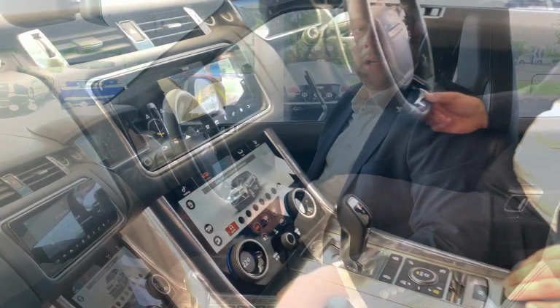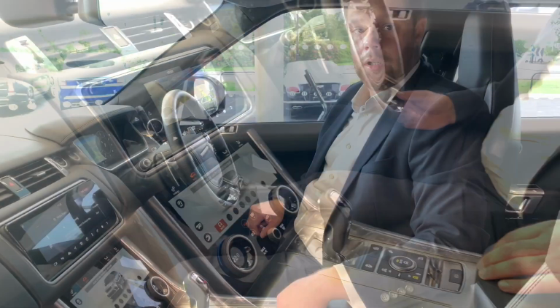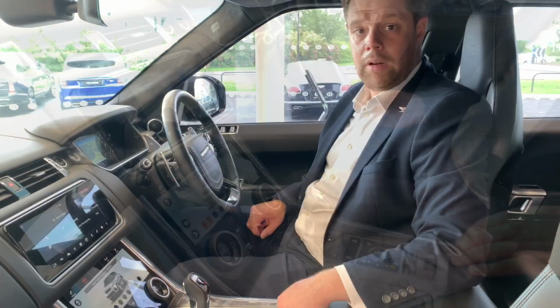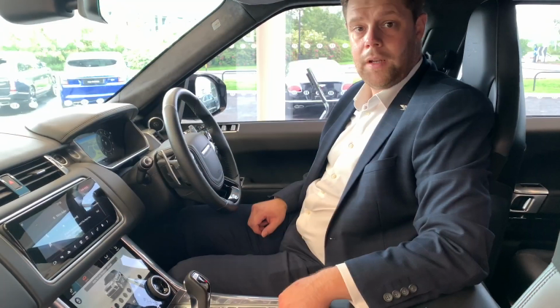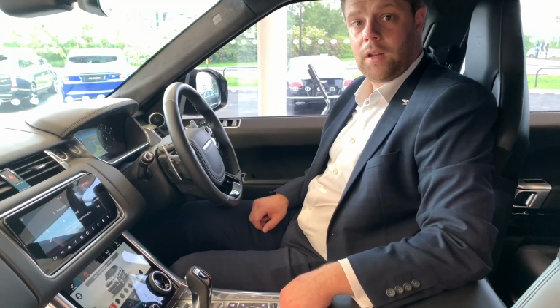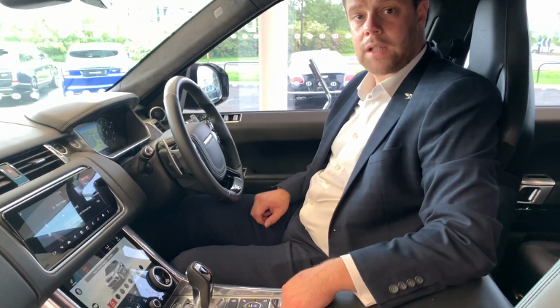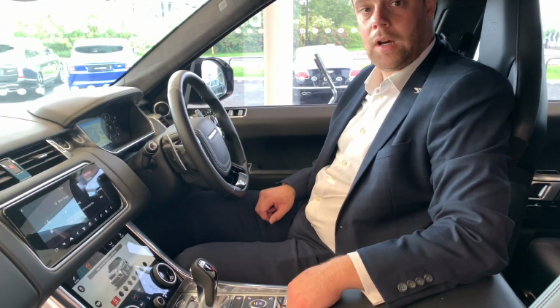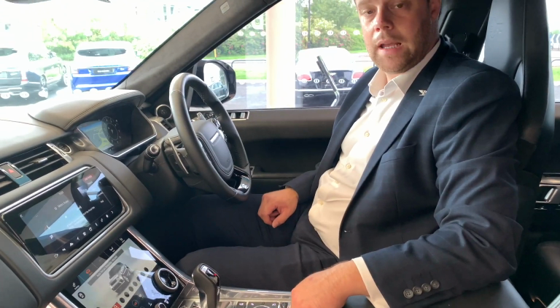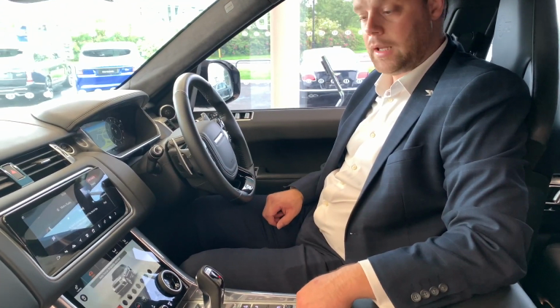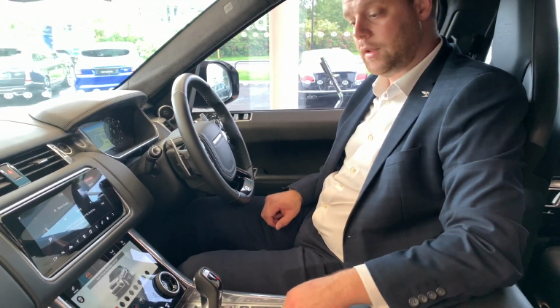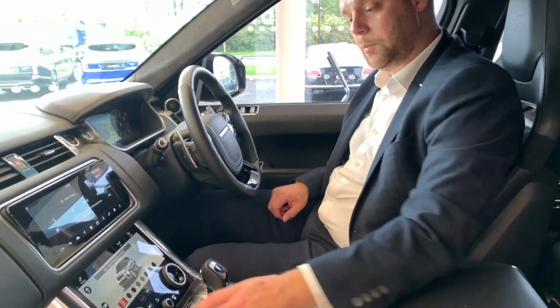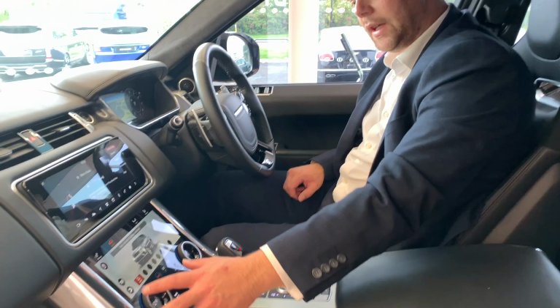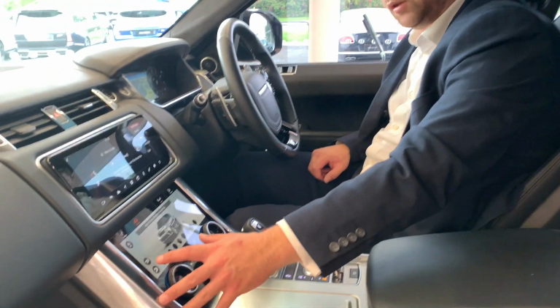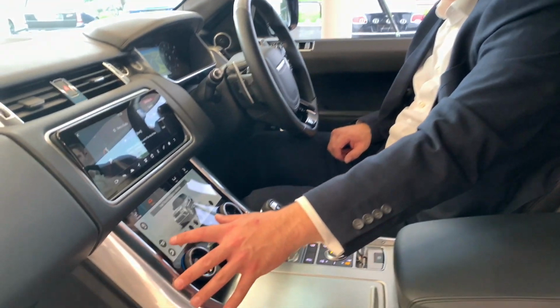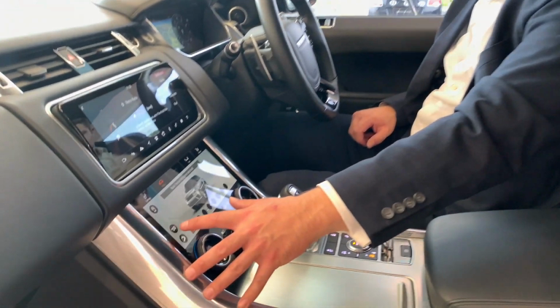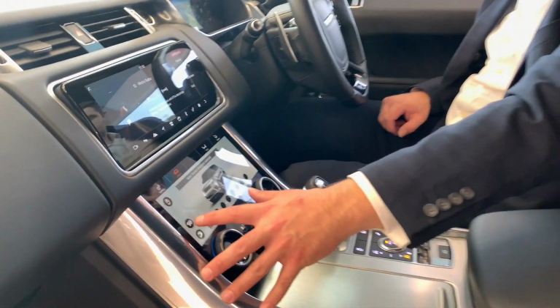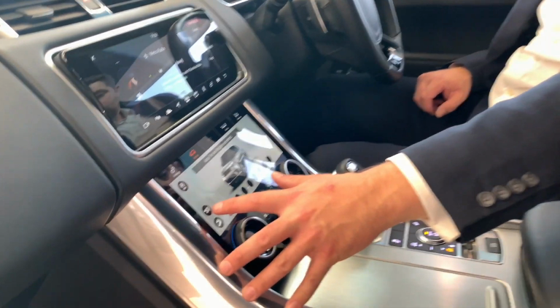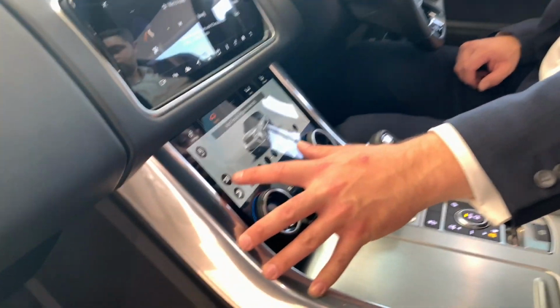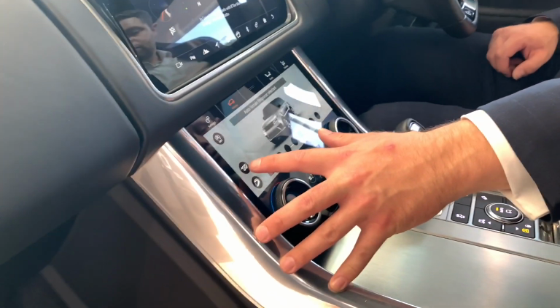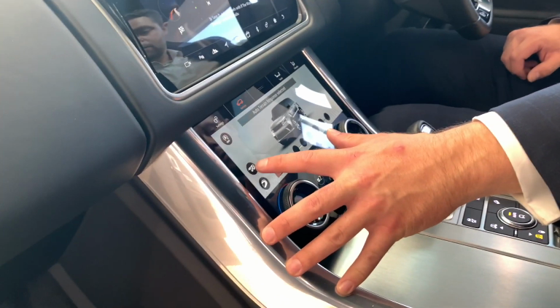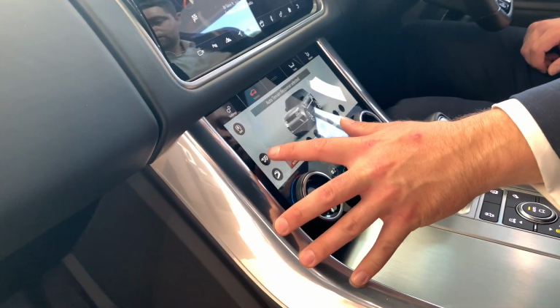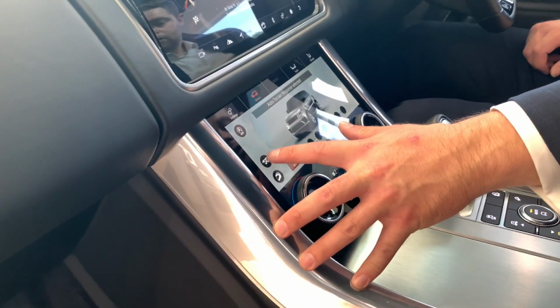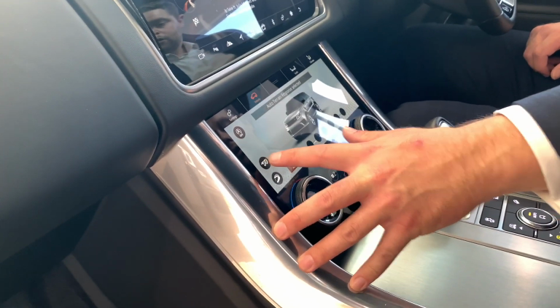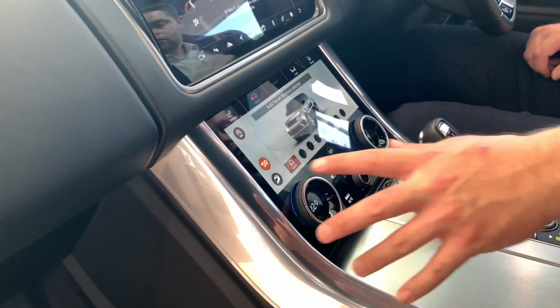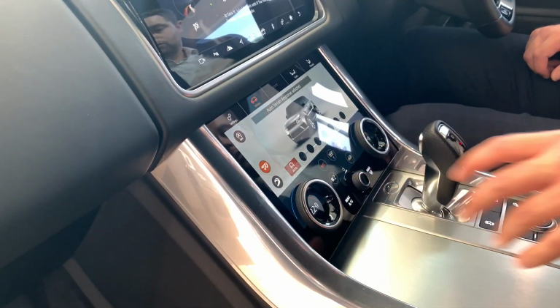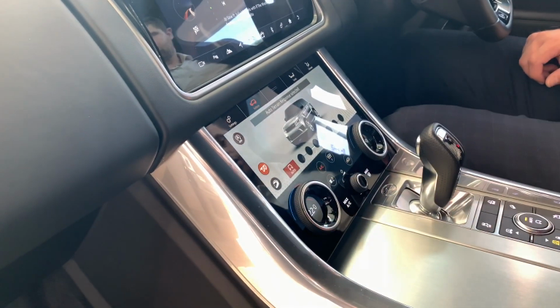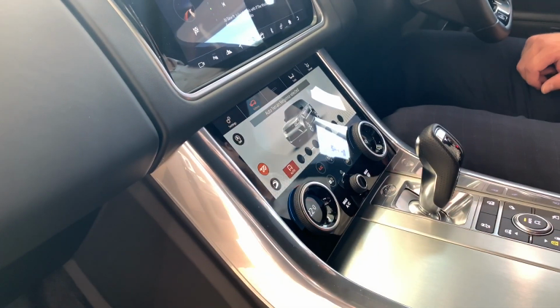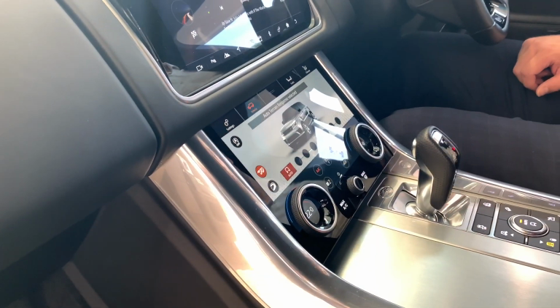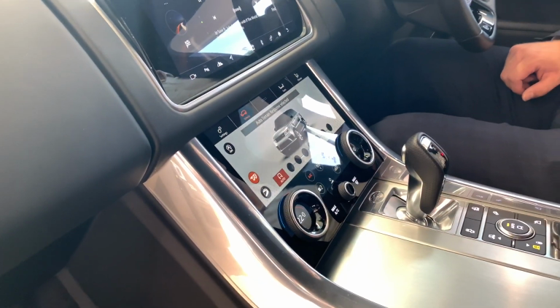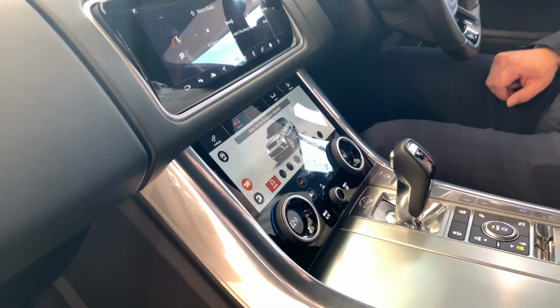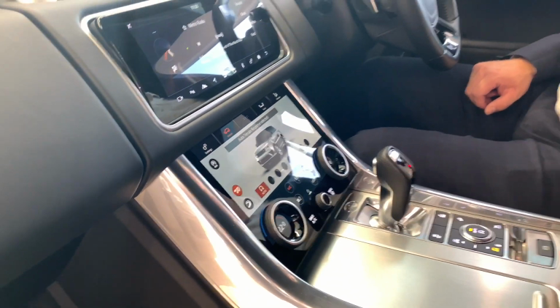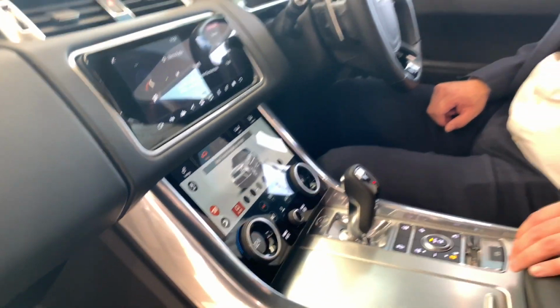Another great feature of the SVR line is the sports exhaust, which is switchable, so one touch transforms the car.